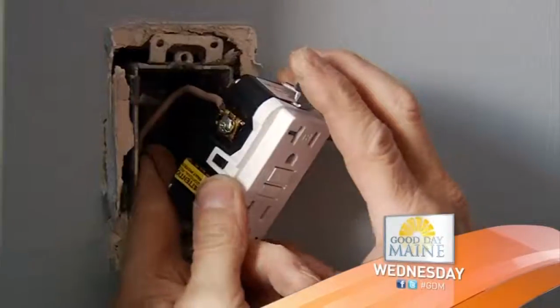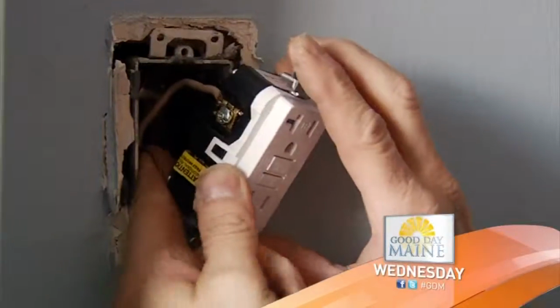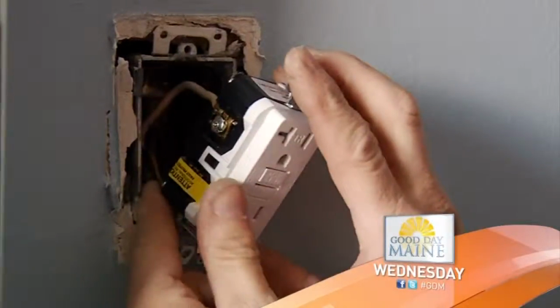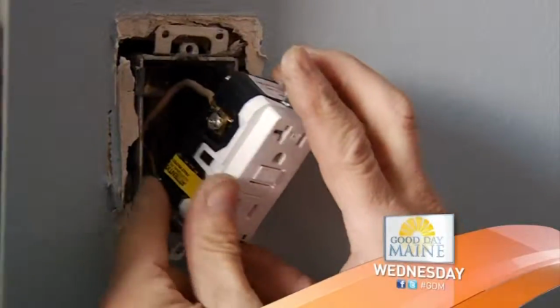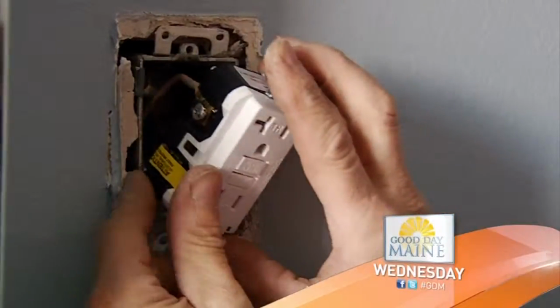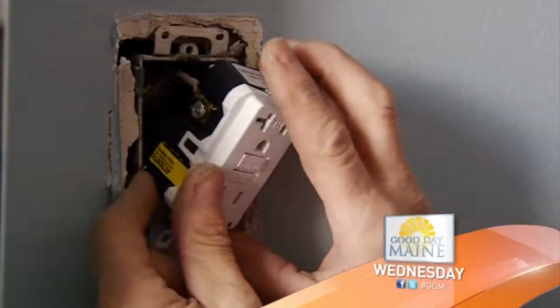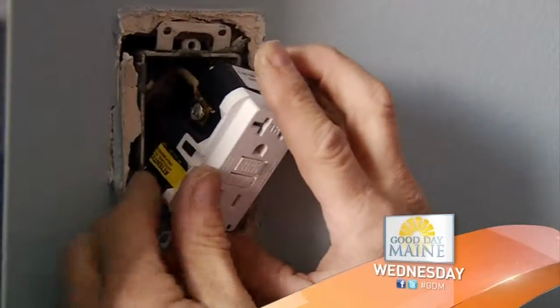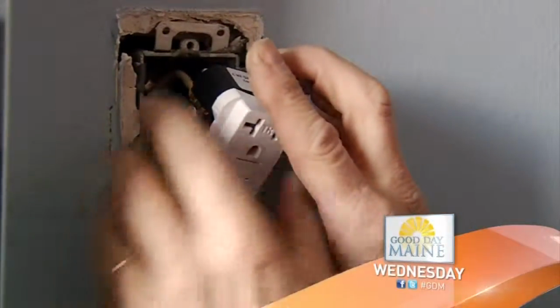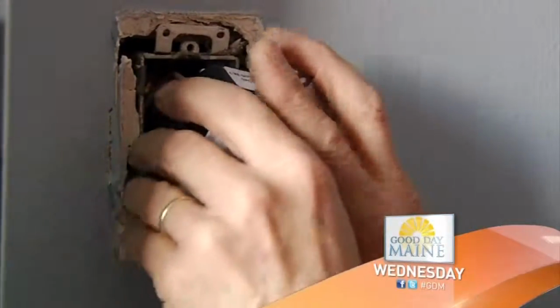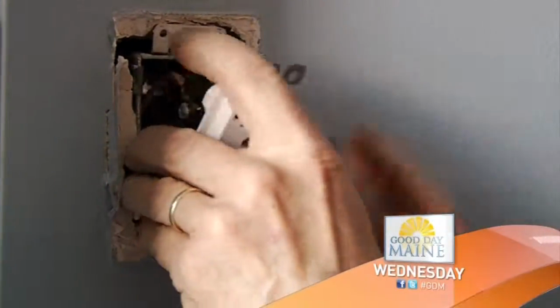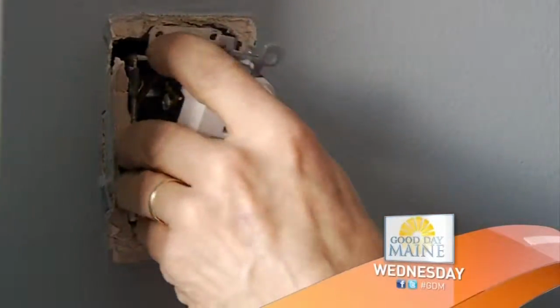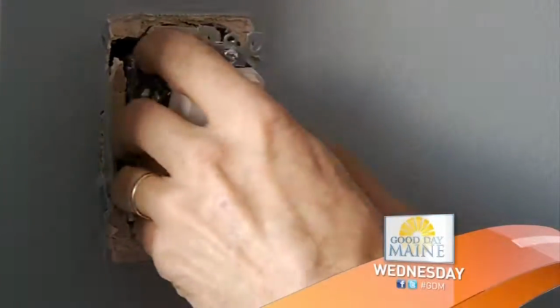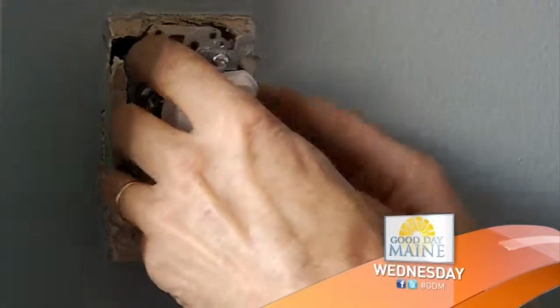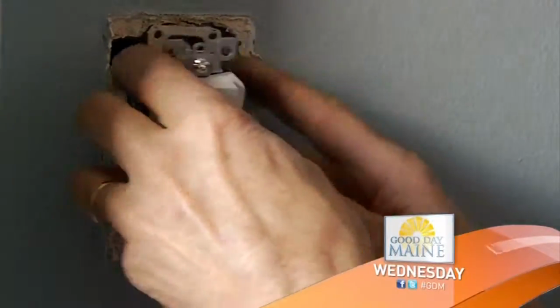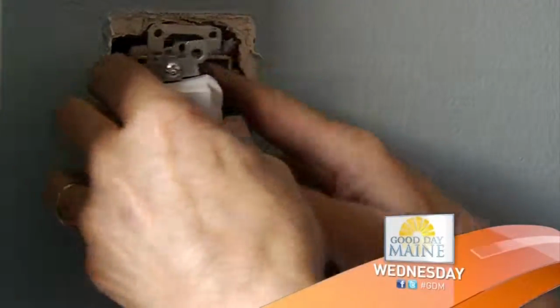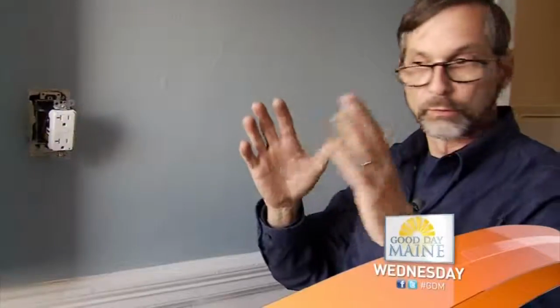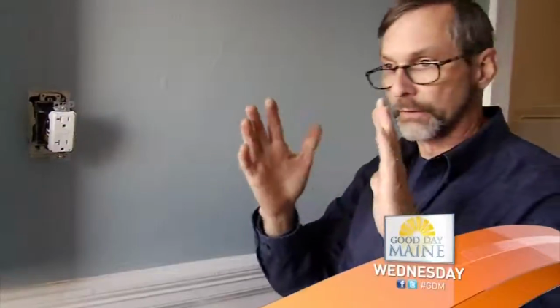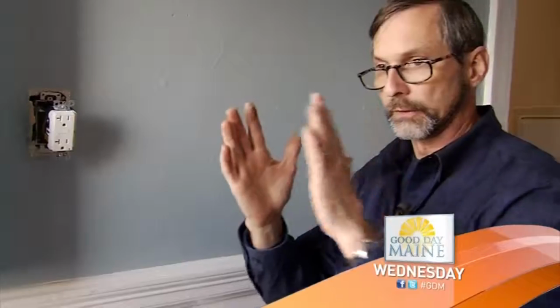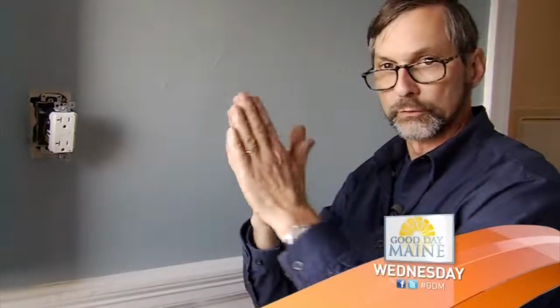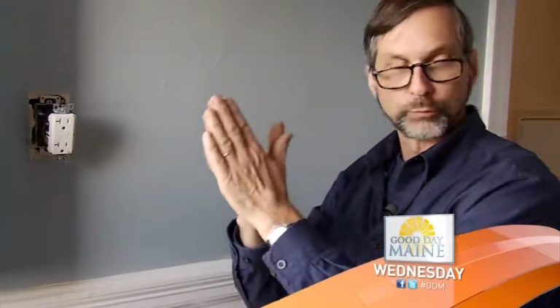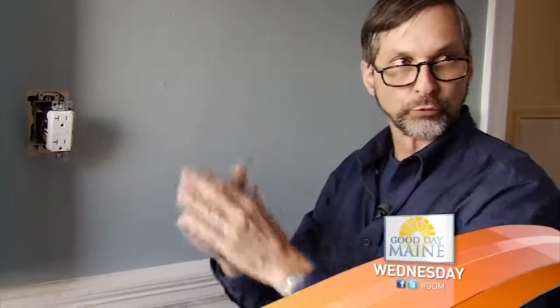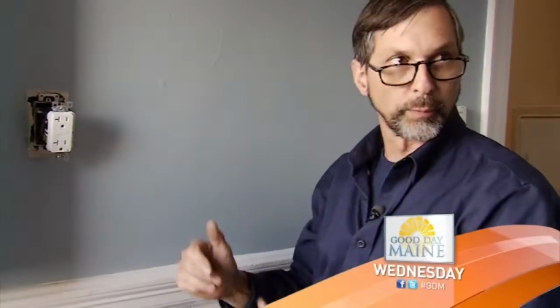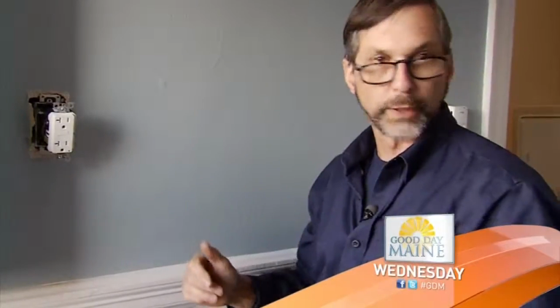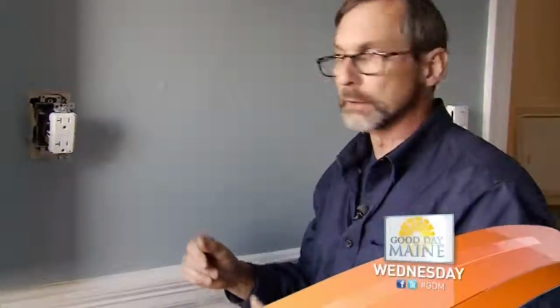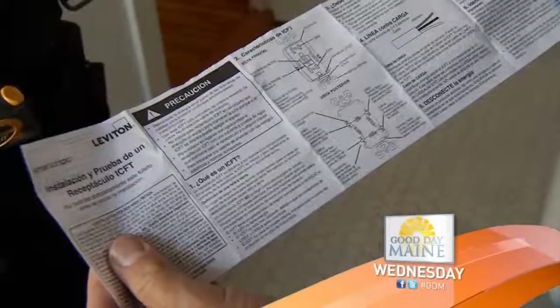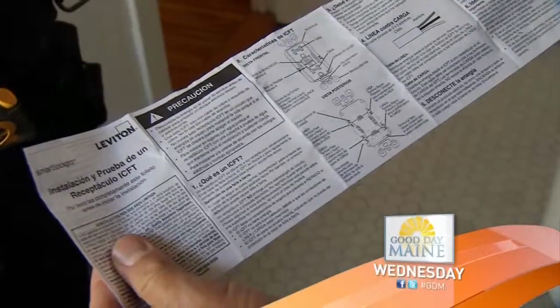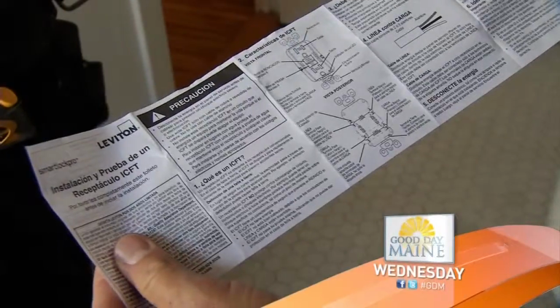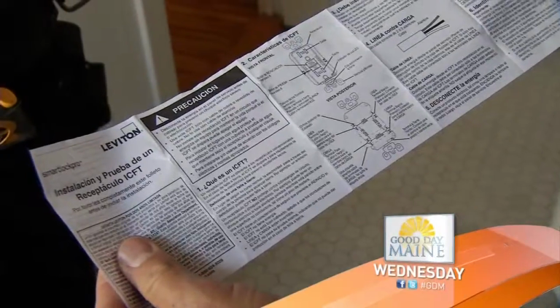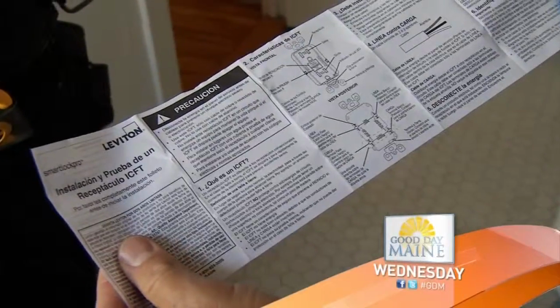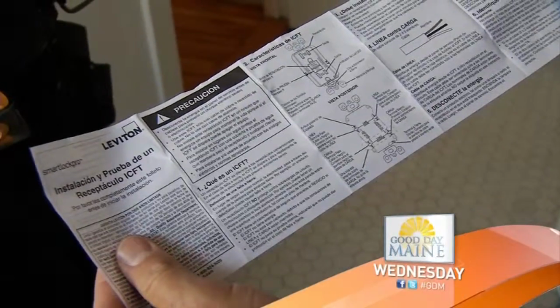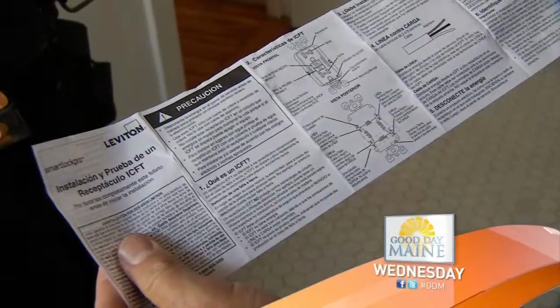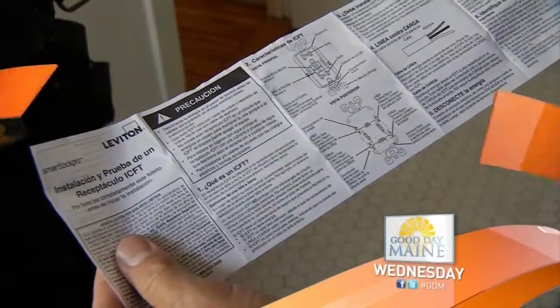How to avoid damaging the wires — try to accordion it and you'll find it'll just push right back in. And why polarity is important.